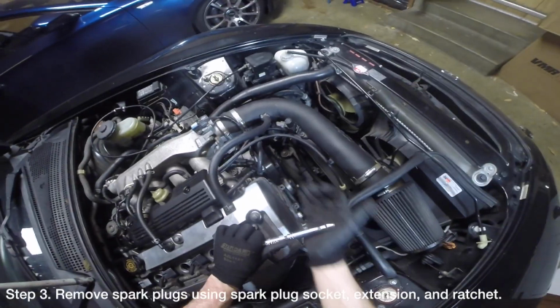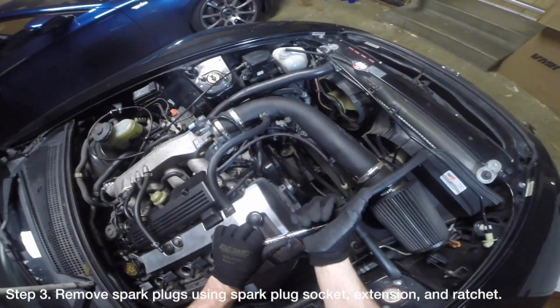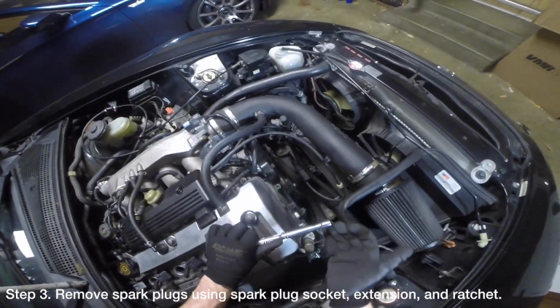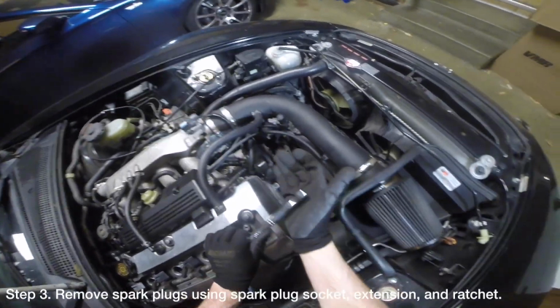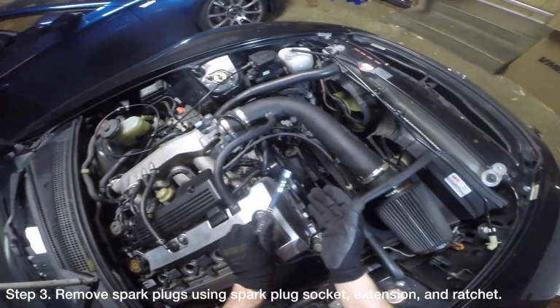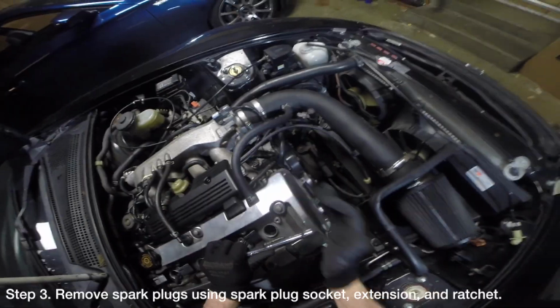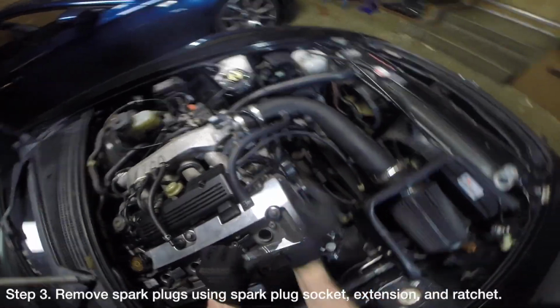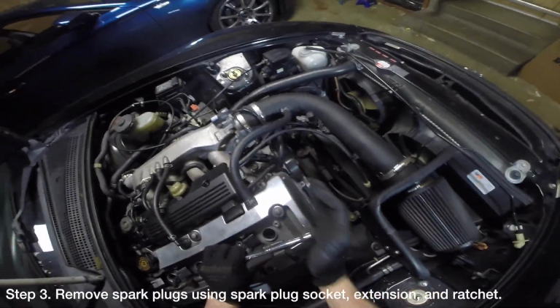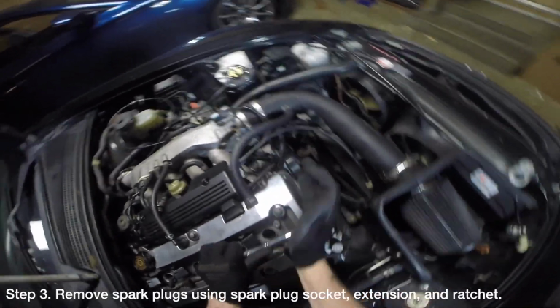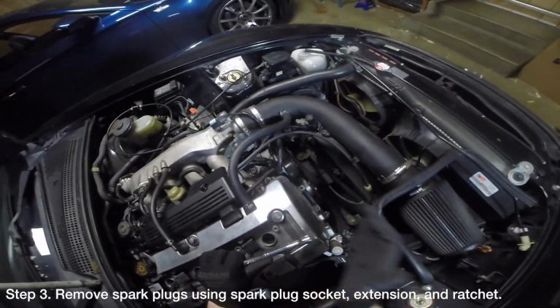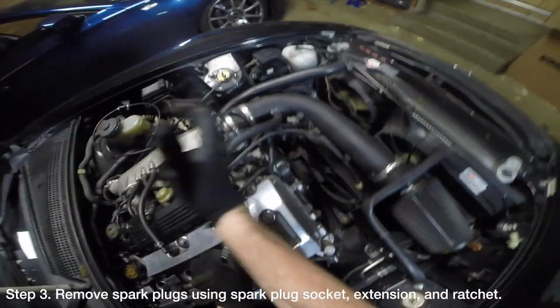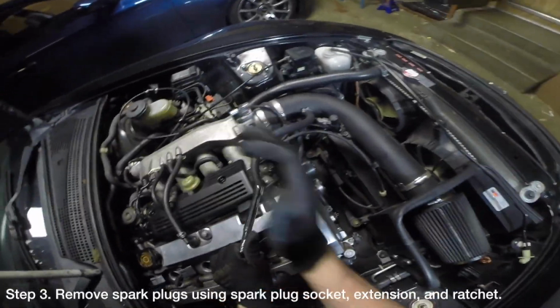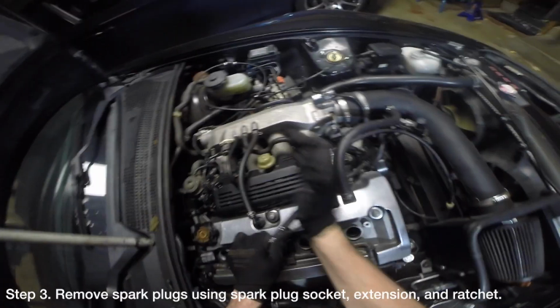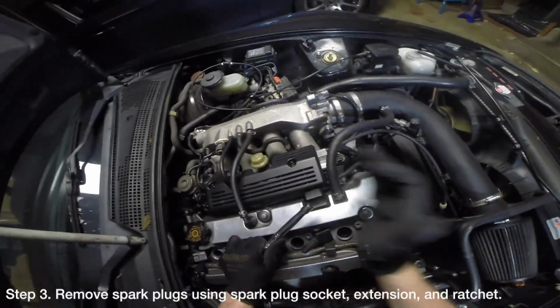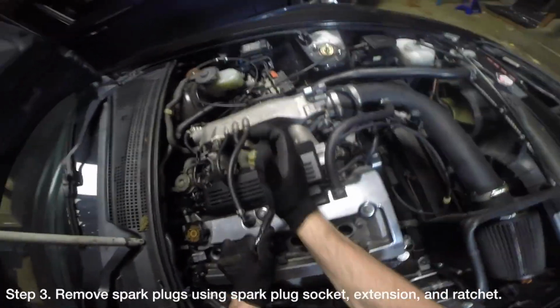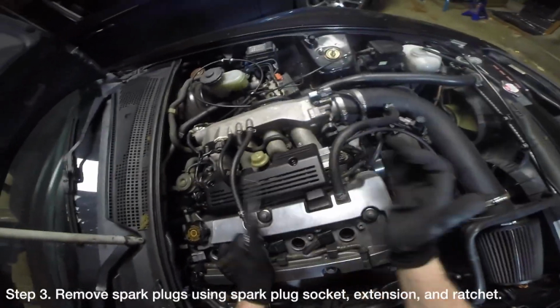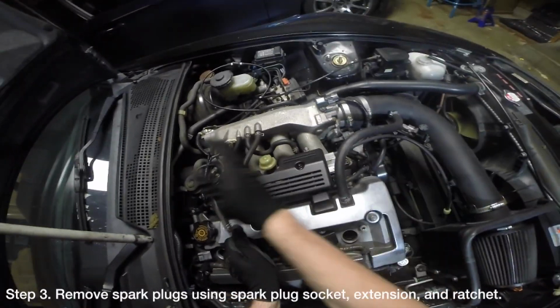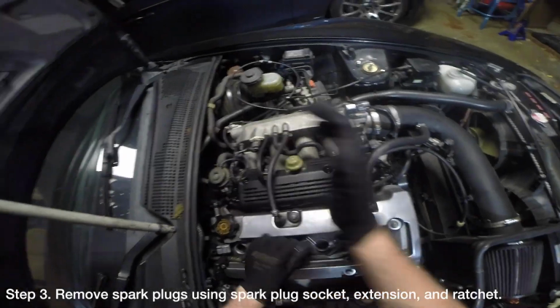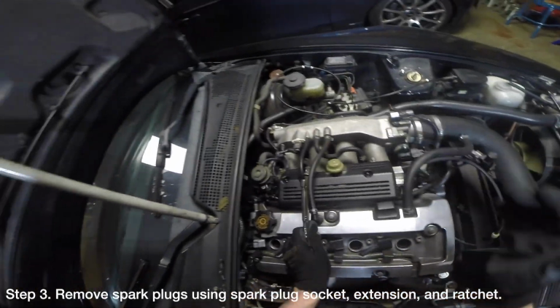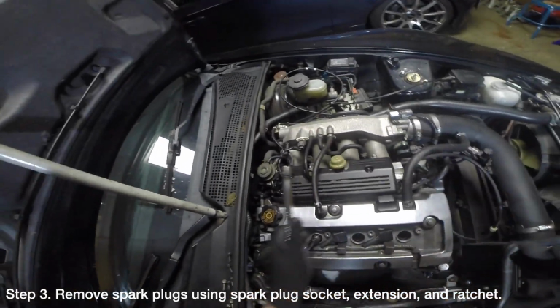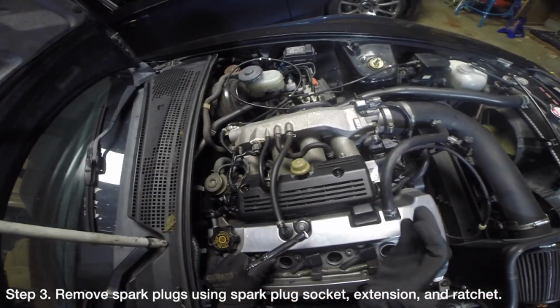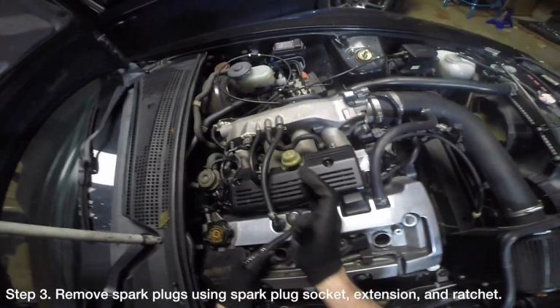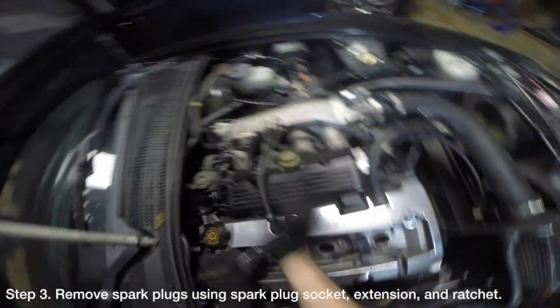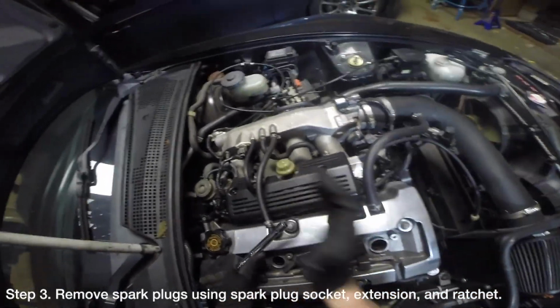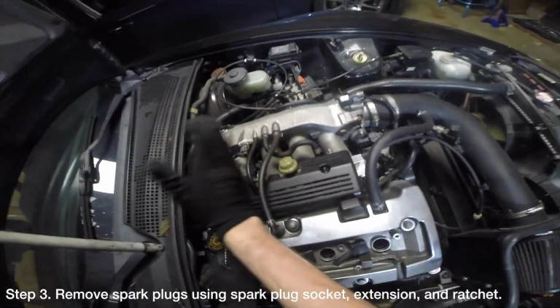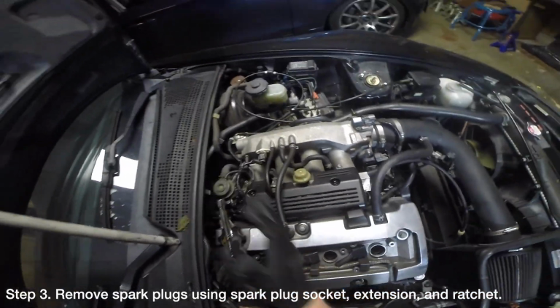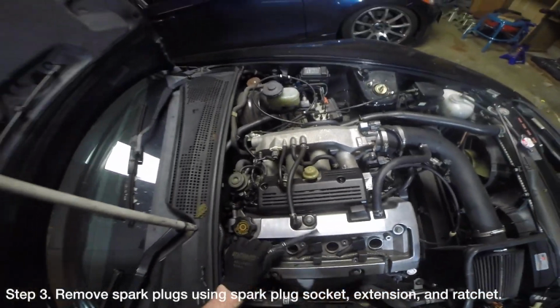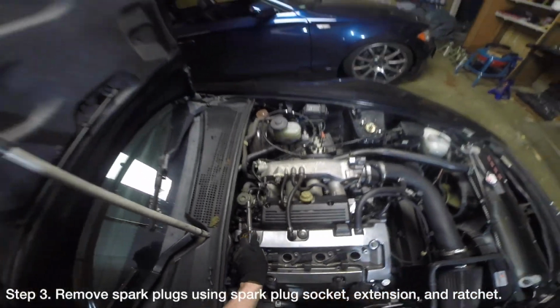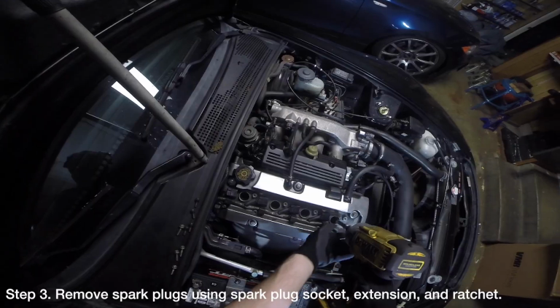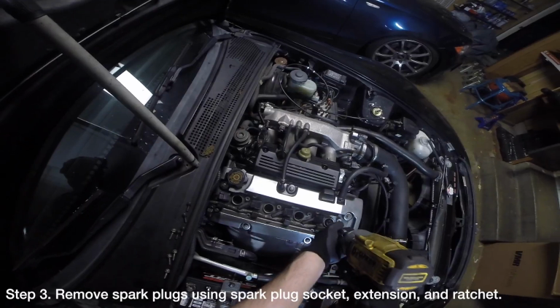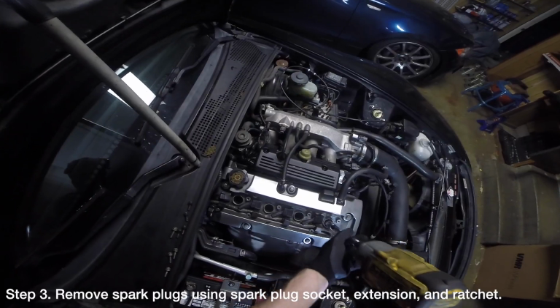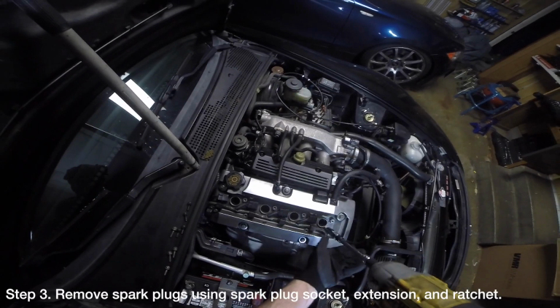Remove the spark plugs using a spark plug socket, an extension, and a ratchet. You may need to use a rubber mallet against the ratchet to break the spark plugs loose.